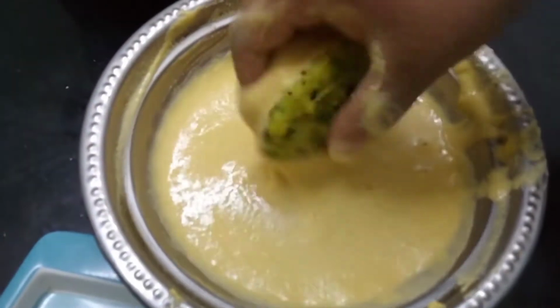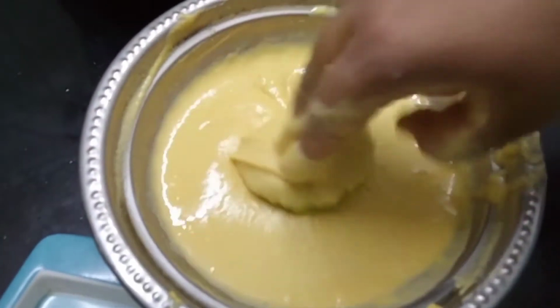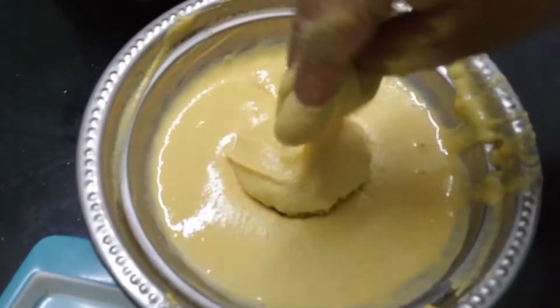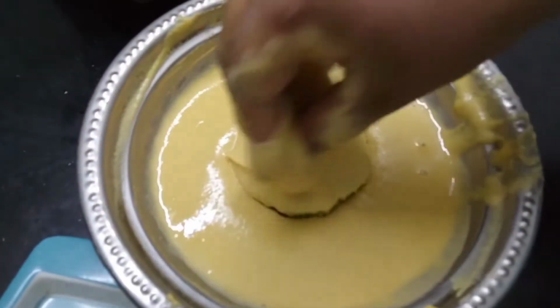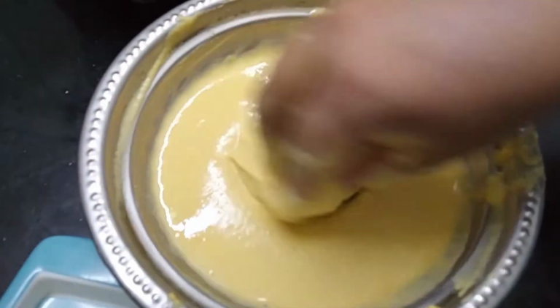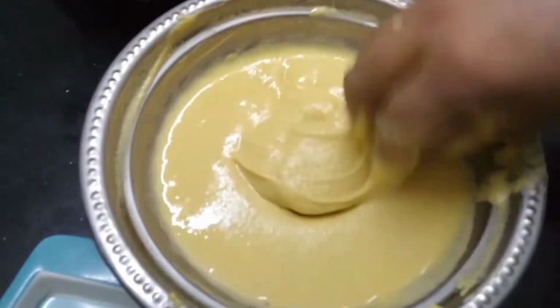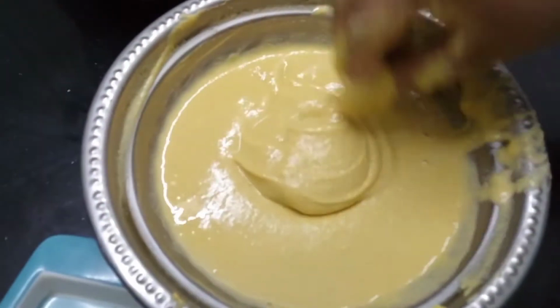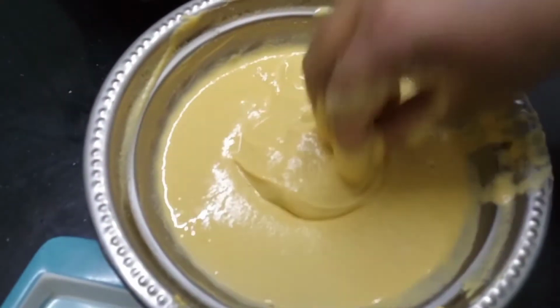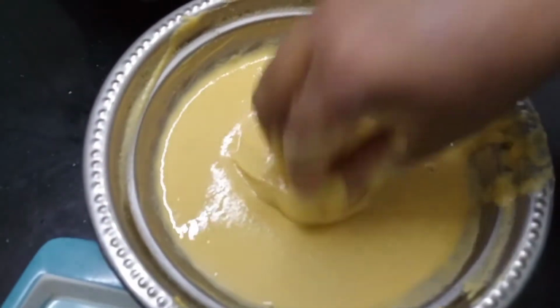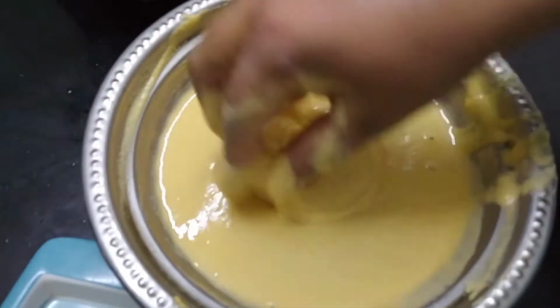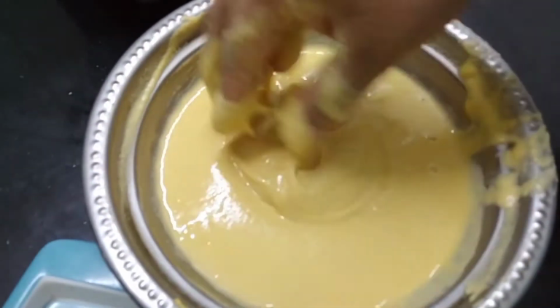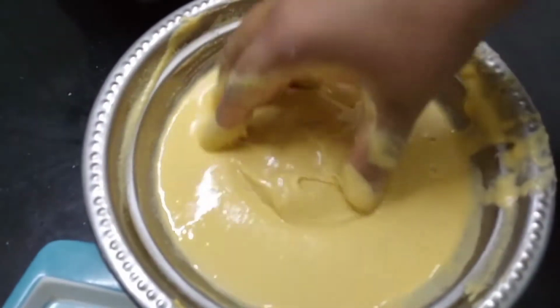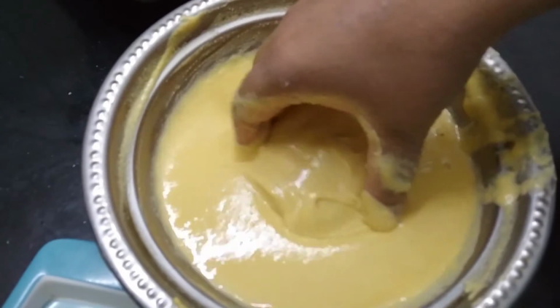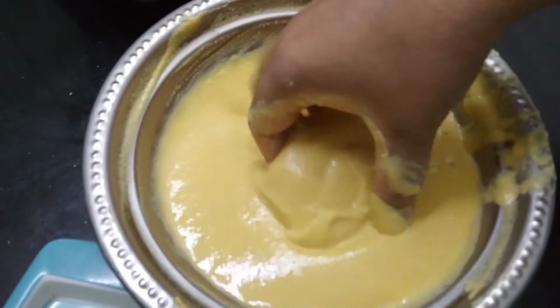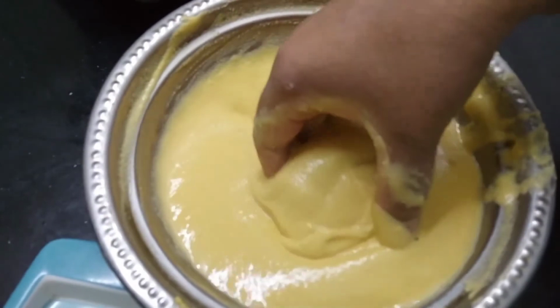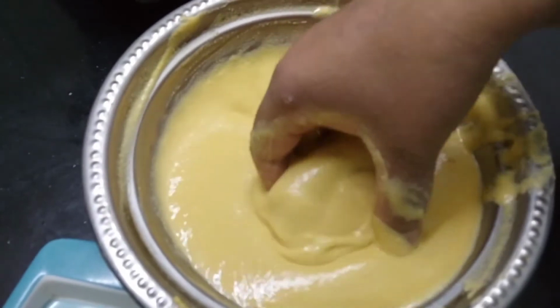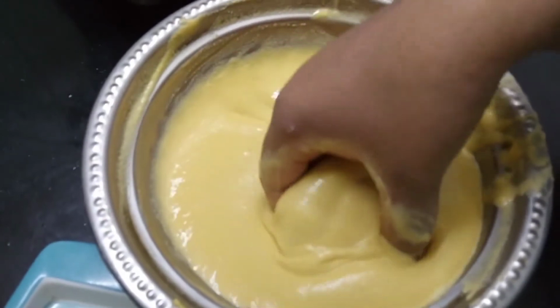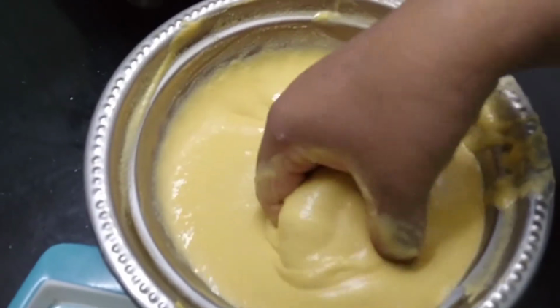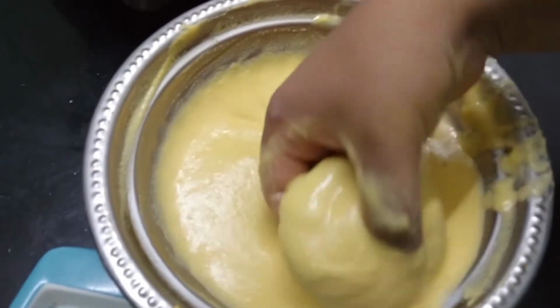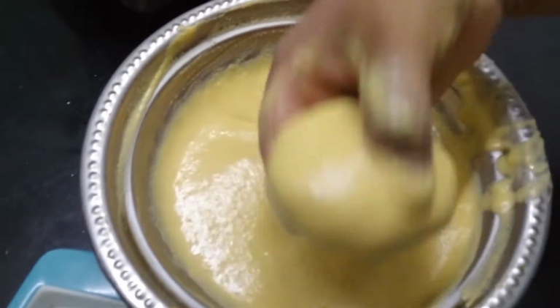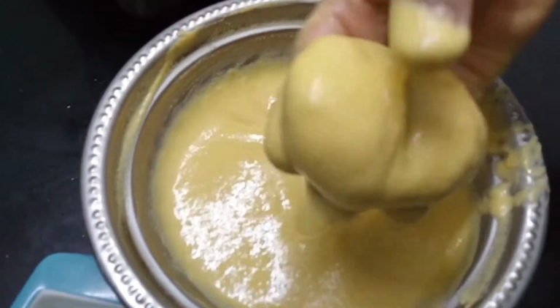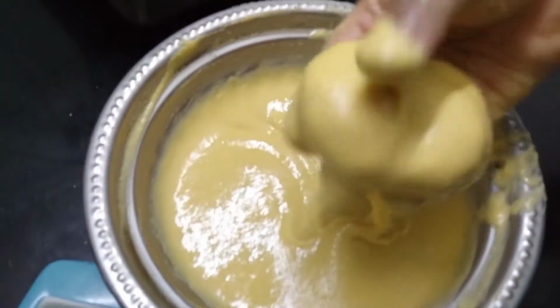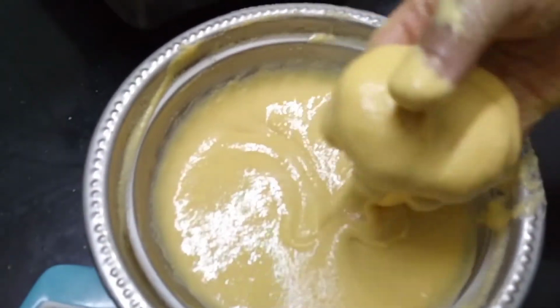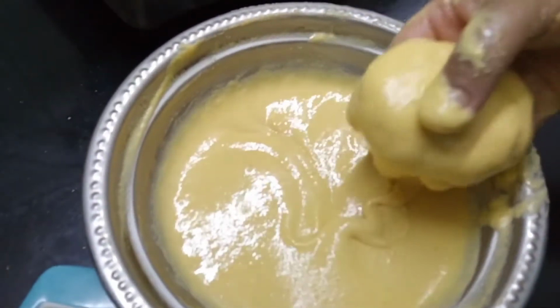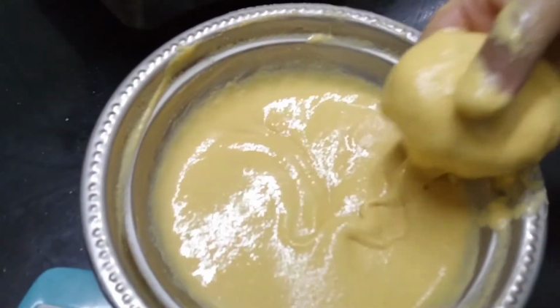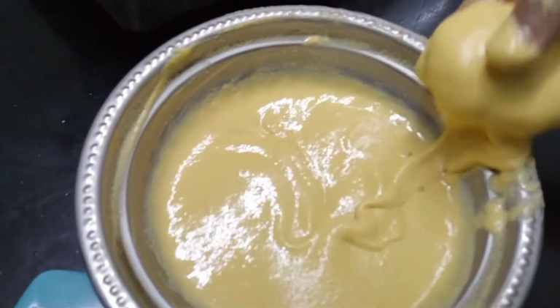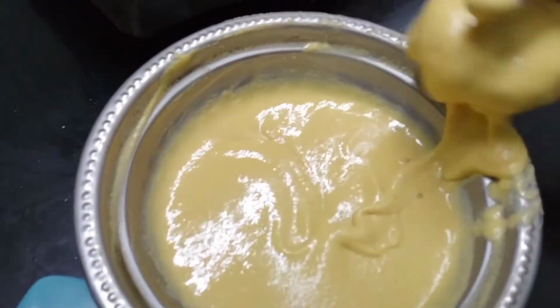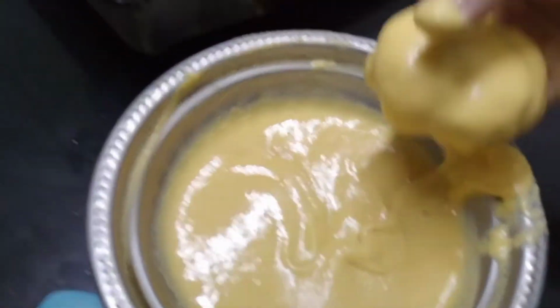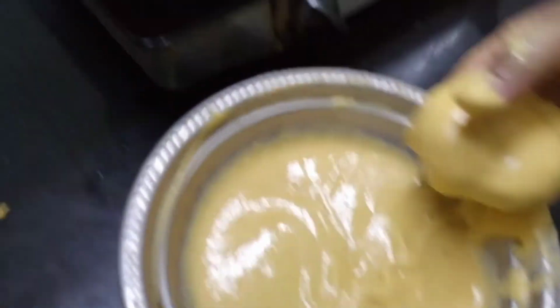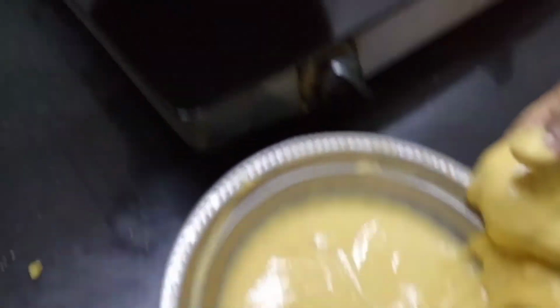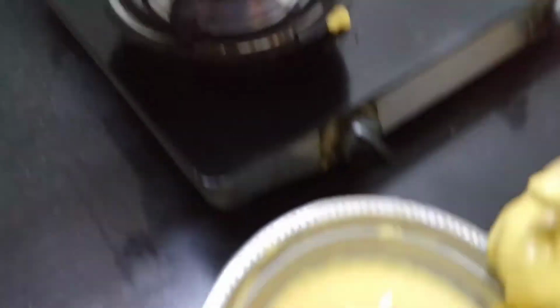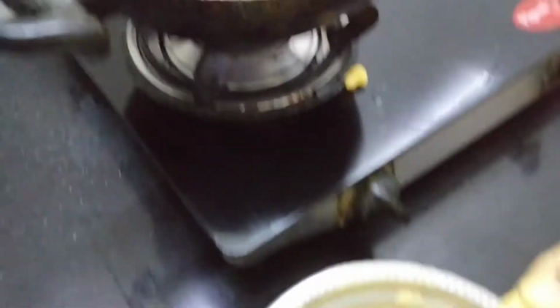I will dip it and put the coating on it.